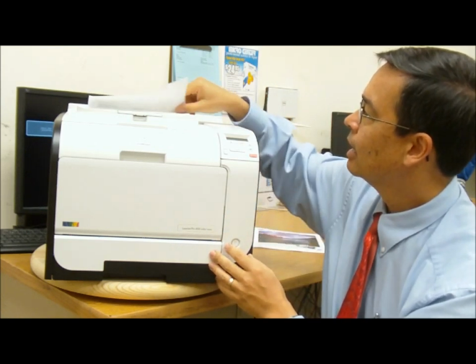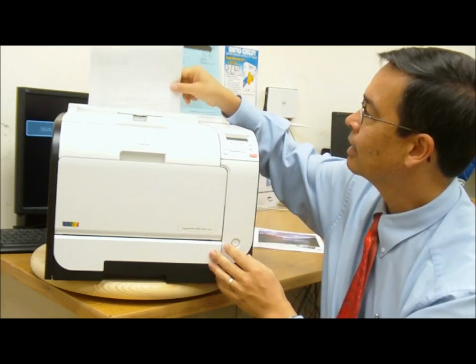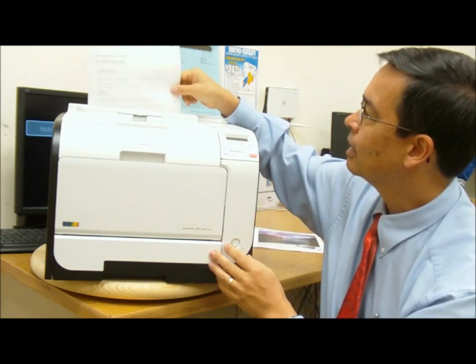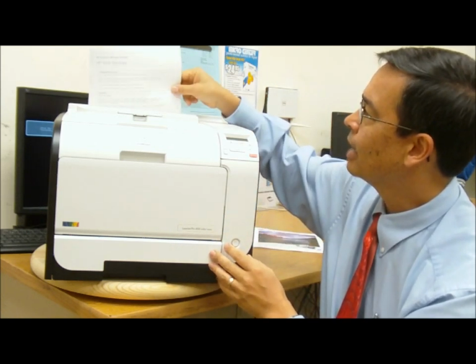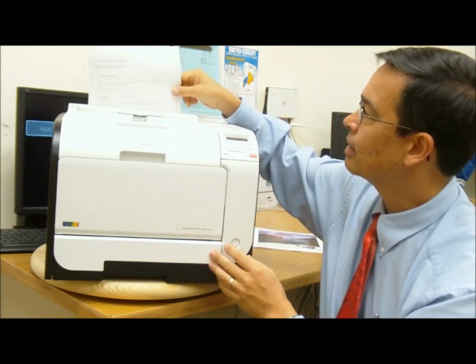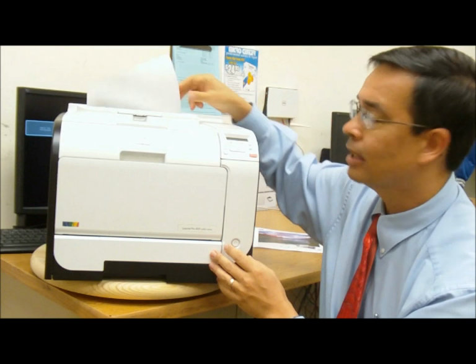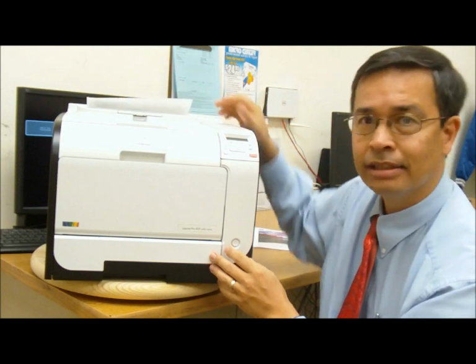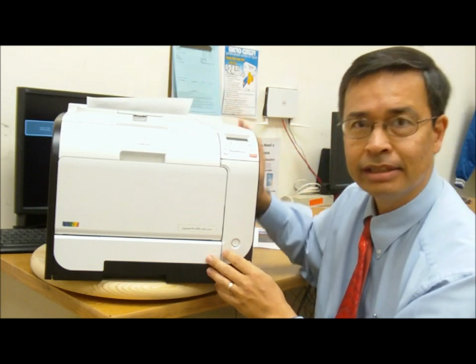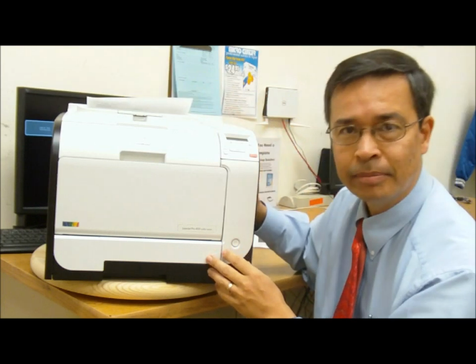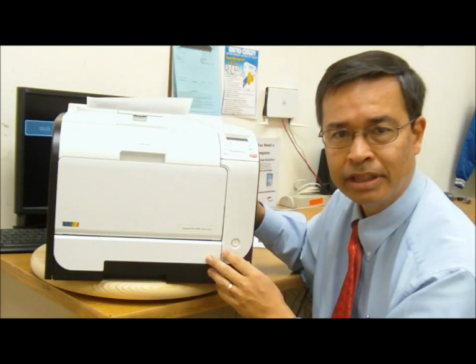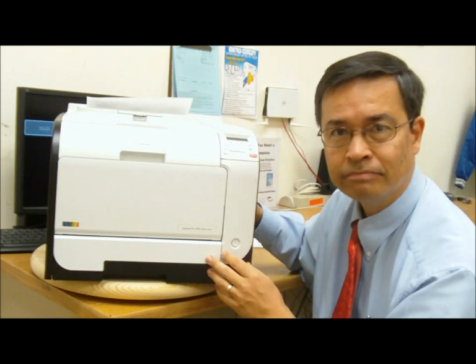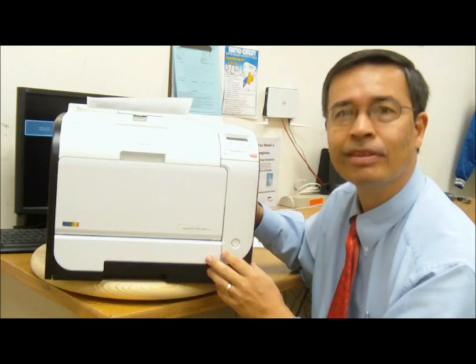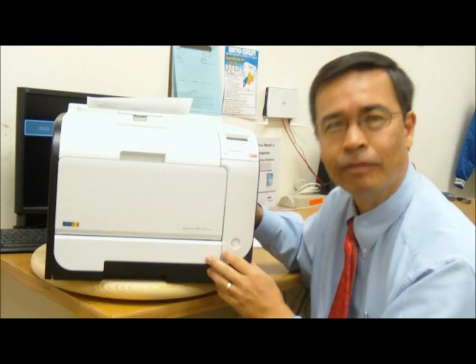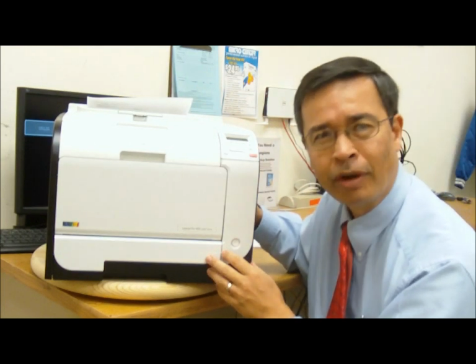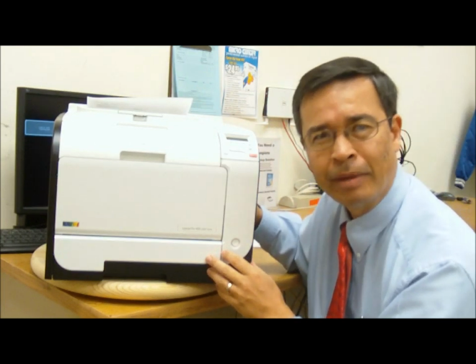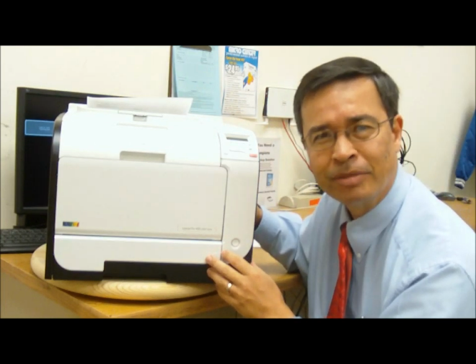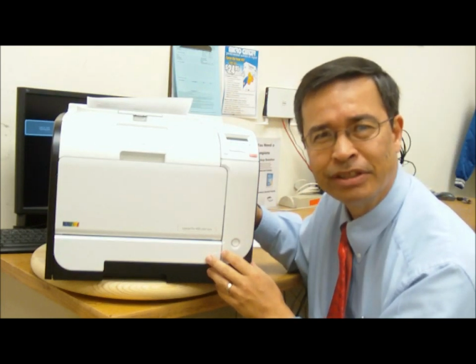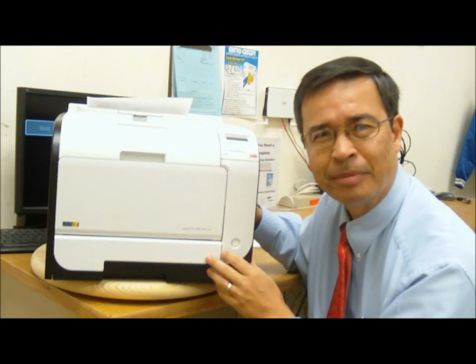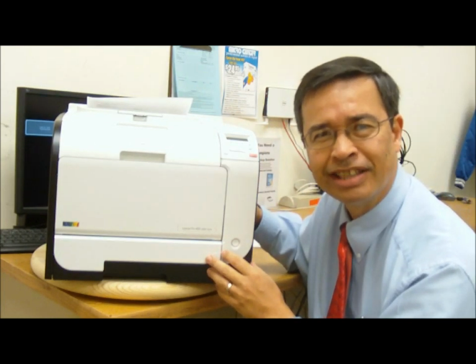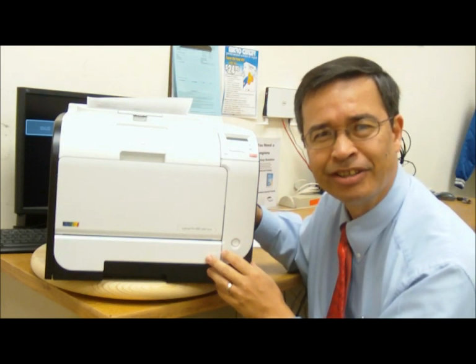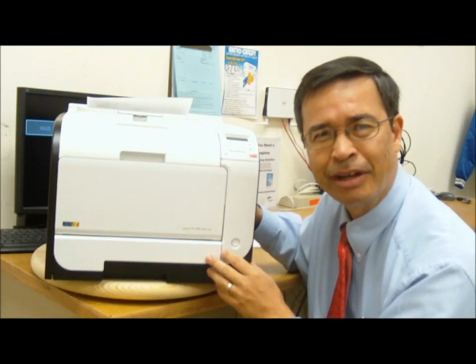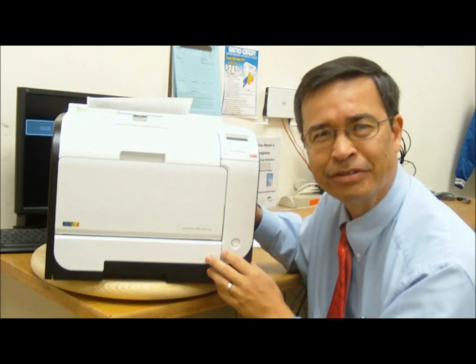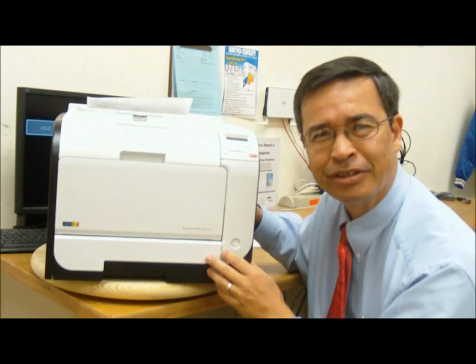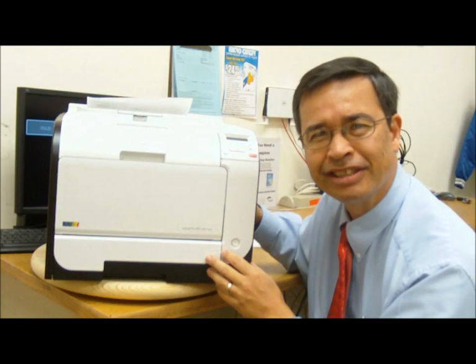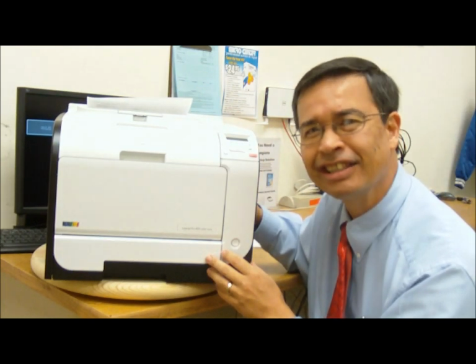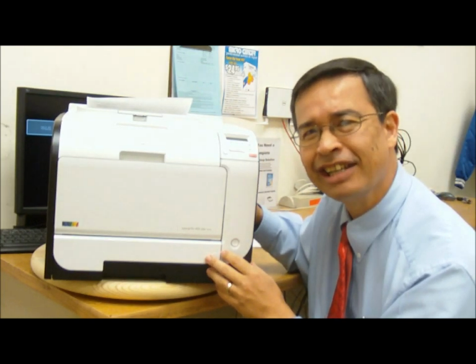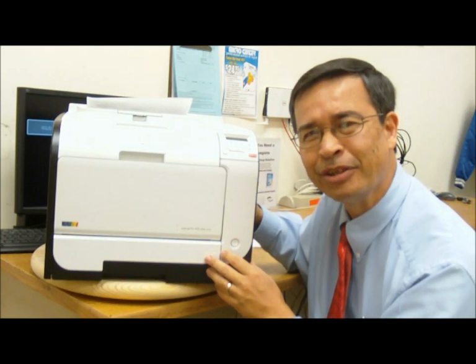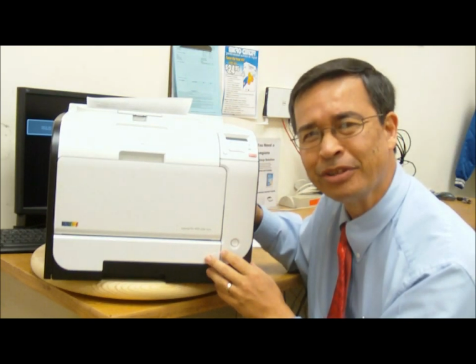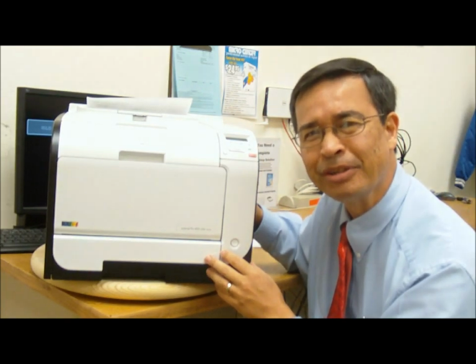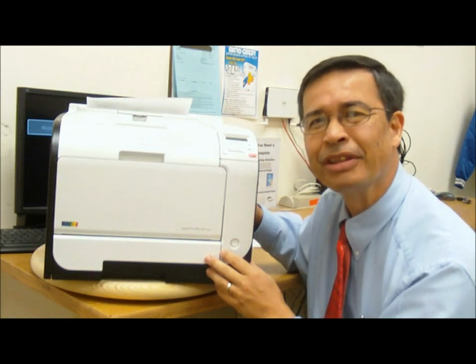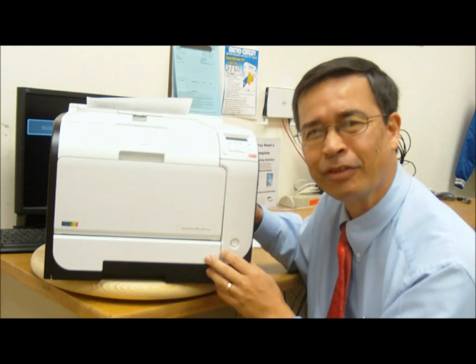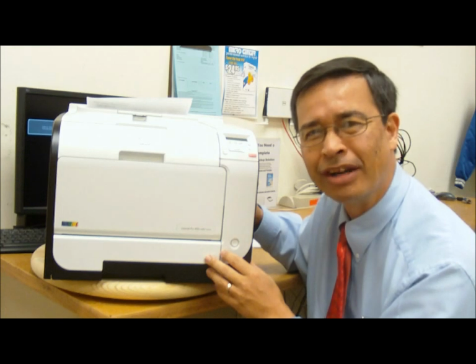And a nice, clean print. For more information, please come on down to Micro Center and take a closer look. Thanks for watching.